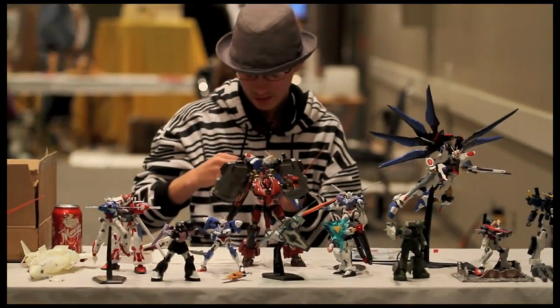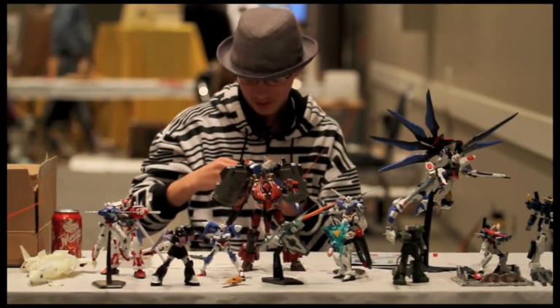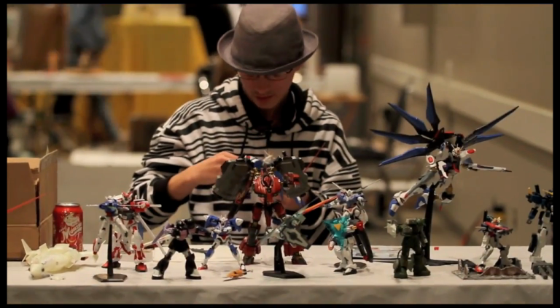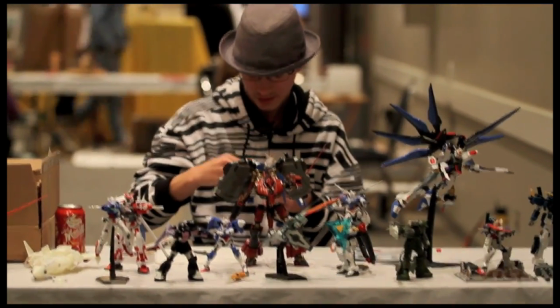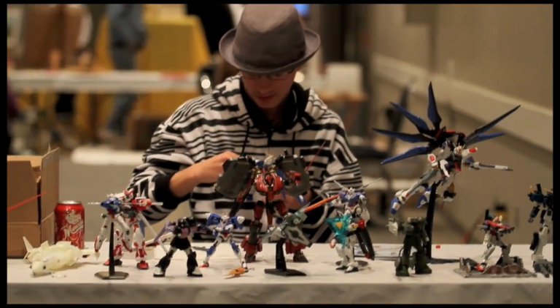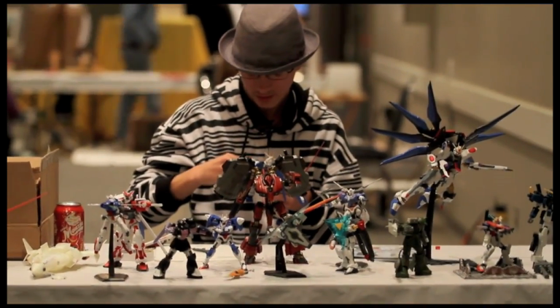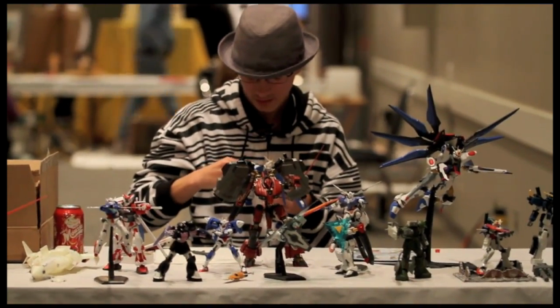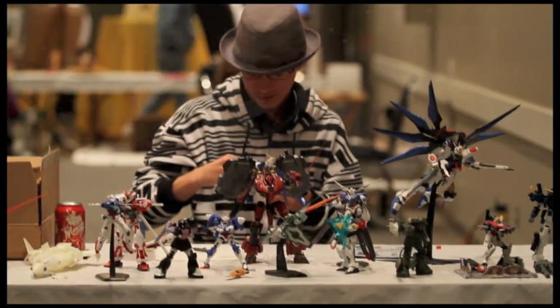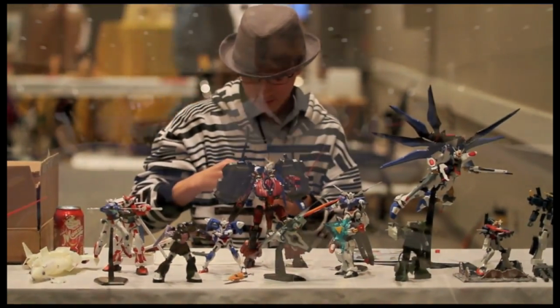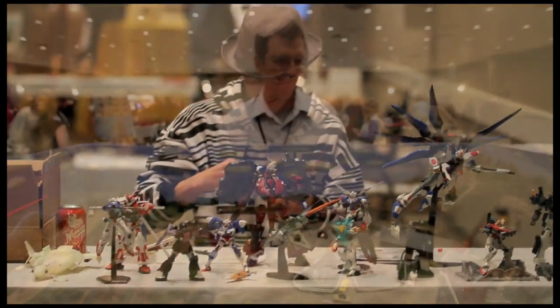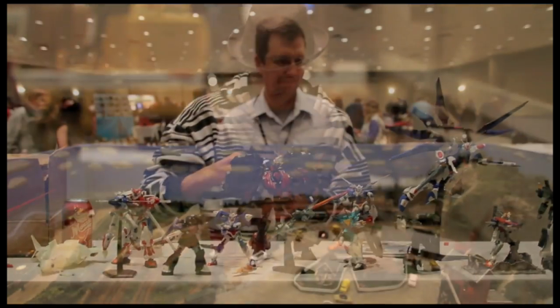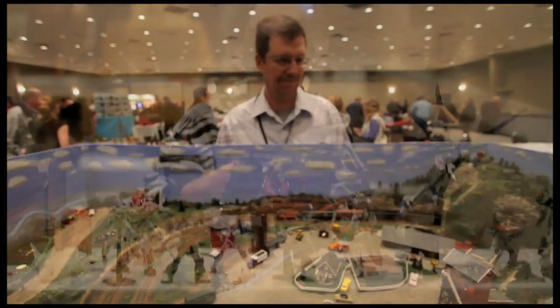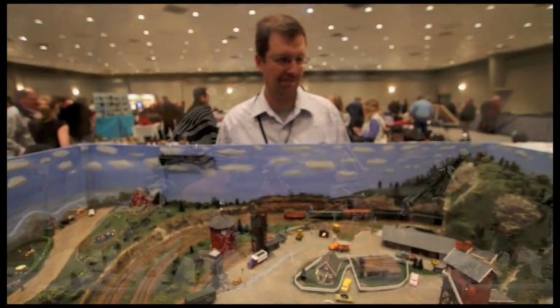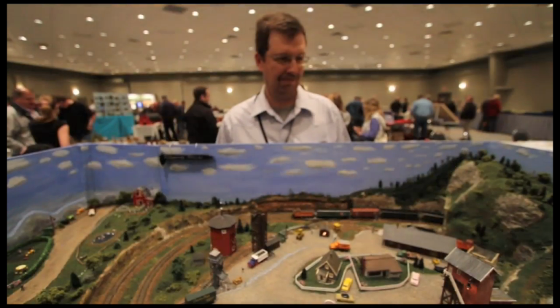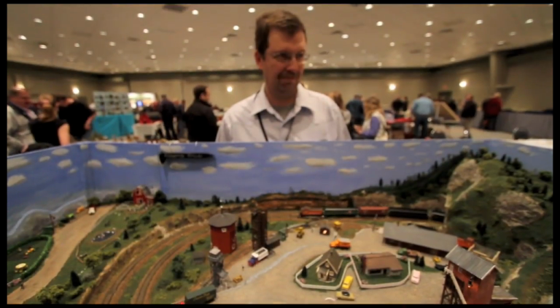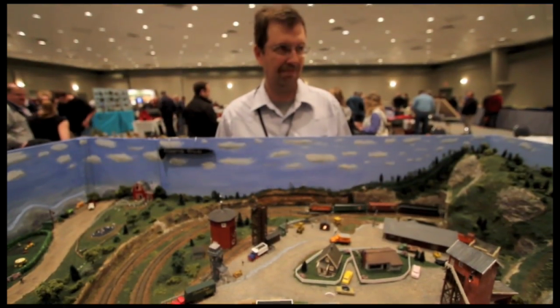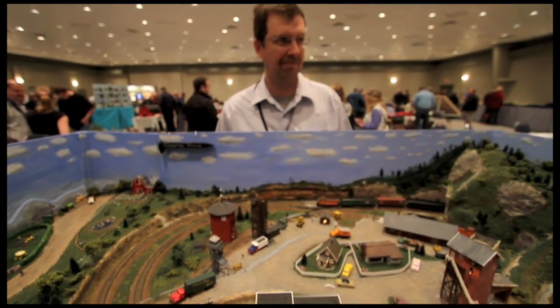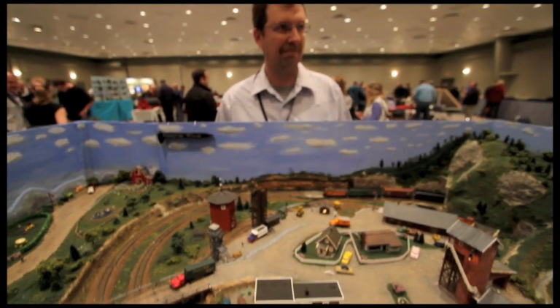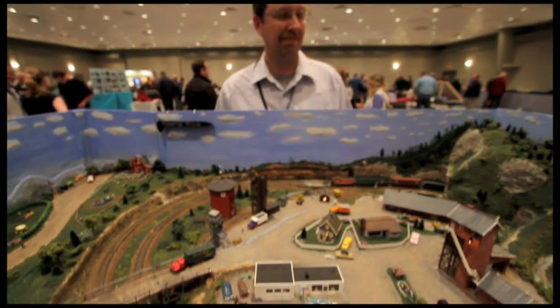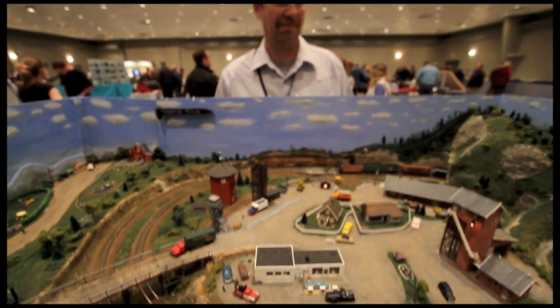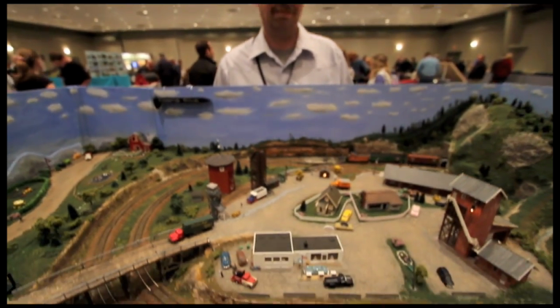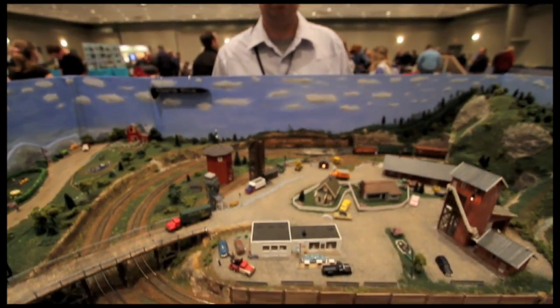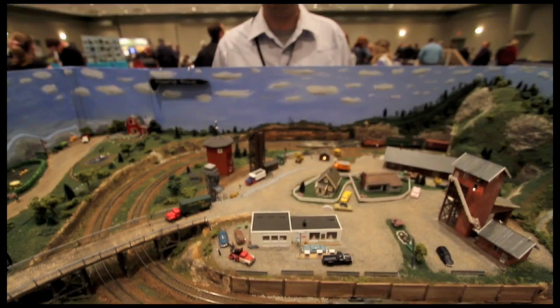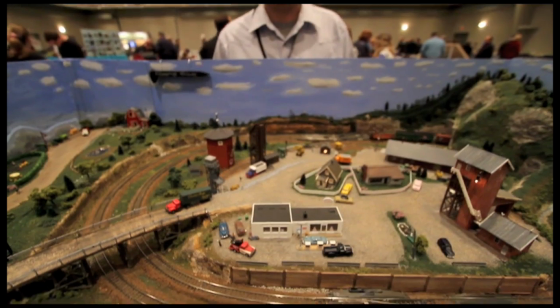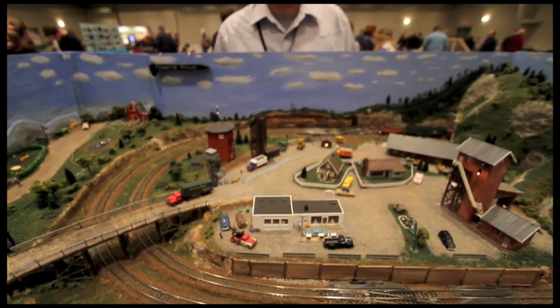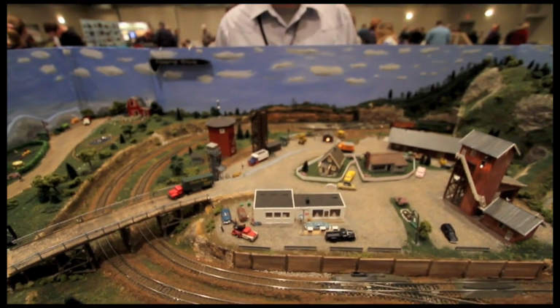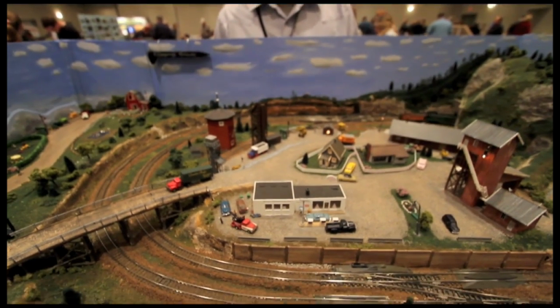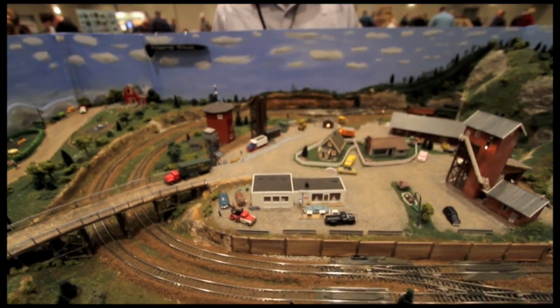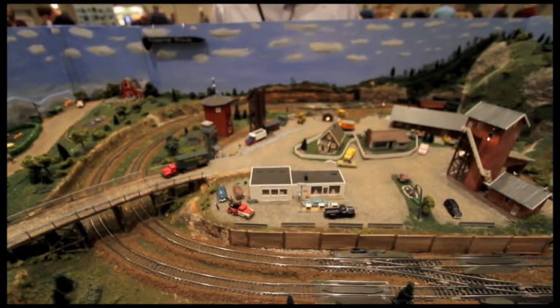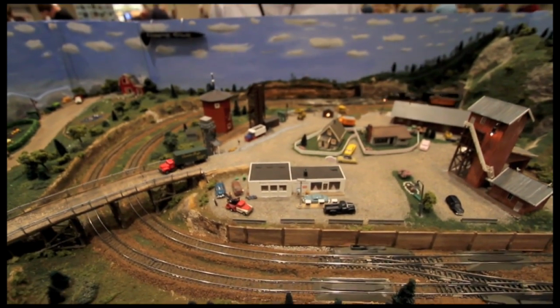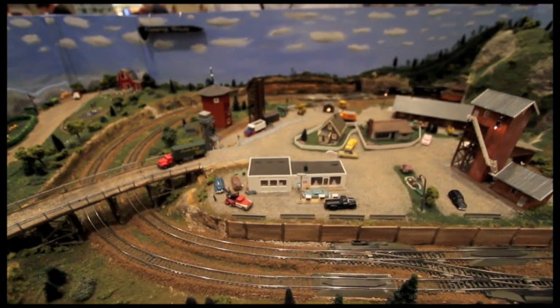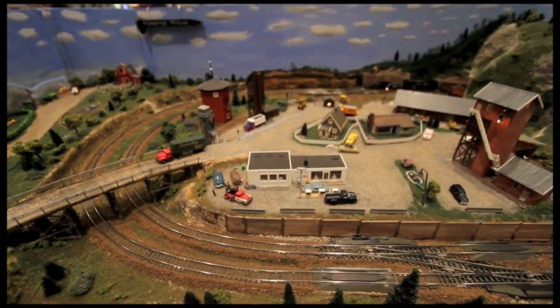Where are they all from? Everywhere between Edmonton and Calgary, and everywhere in between.